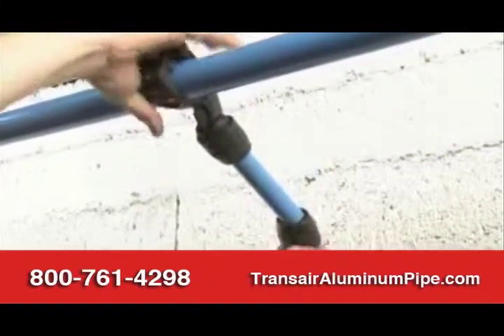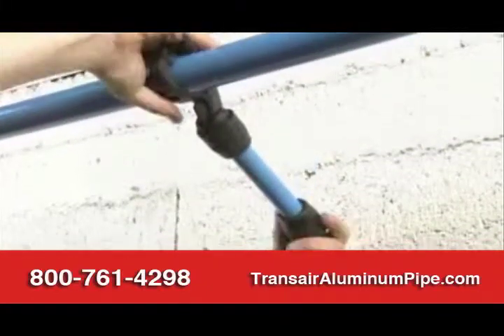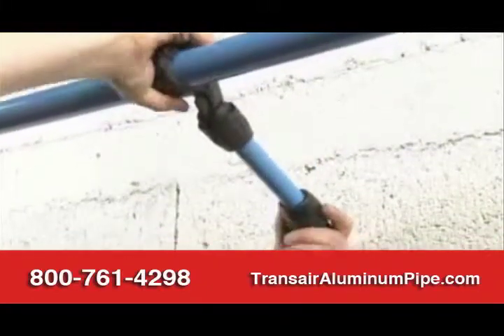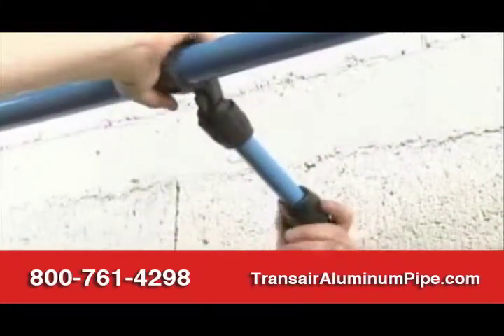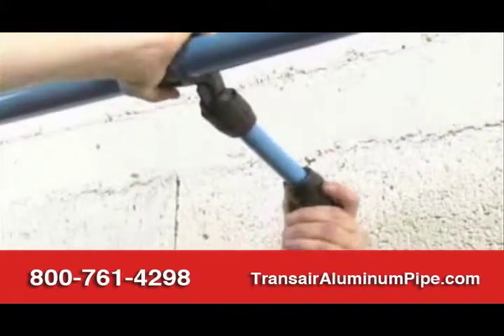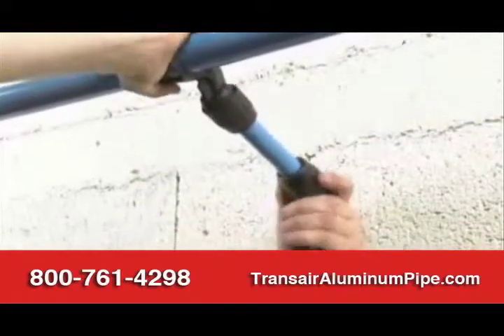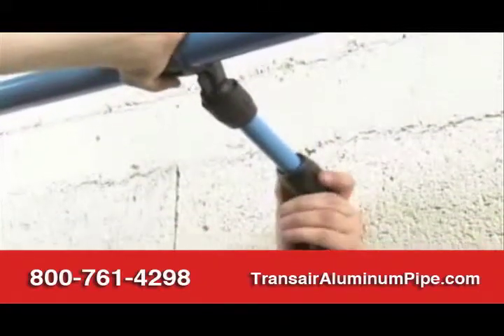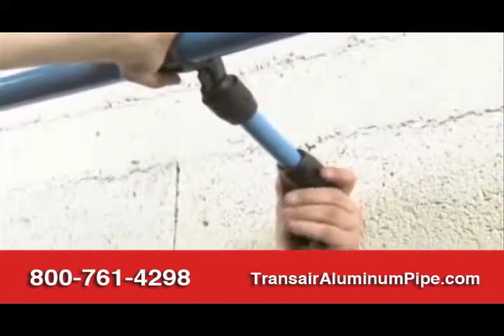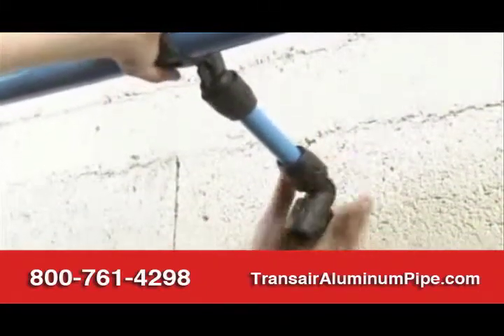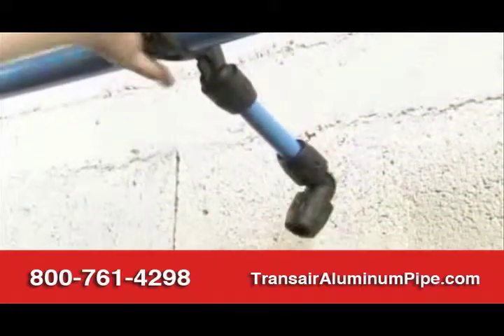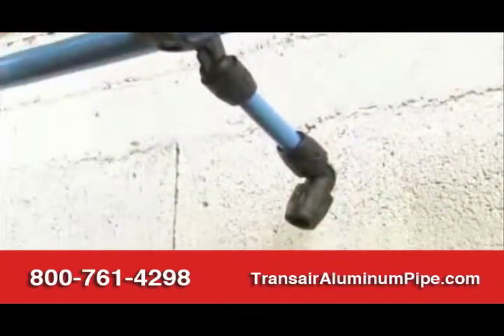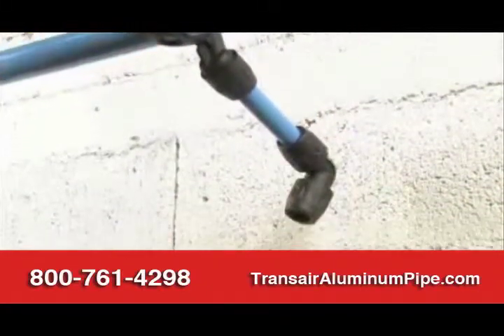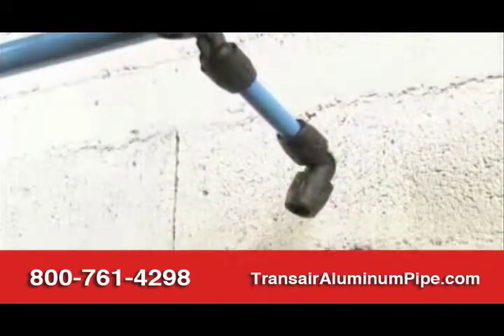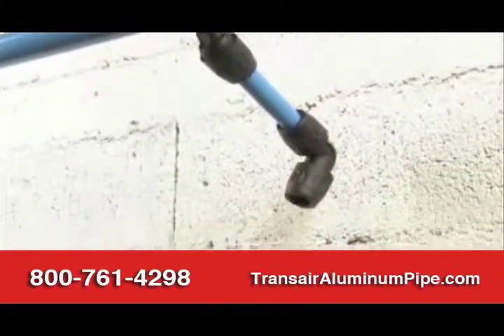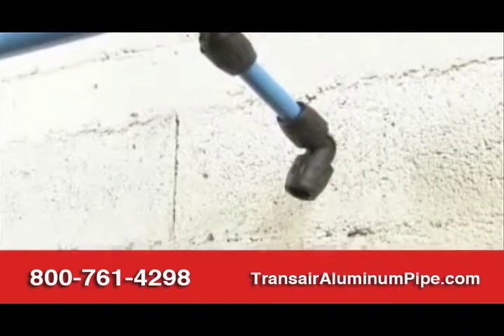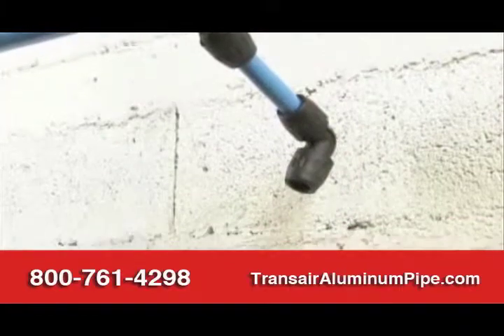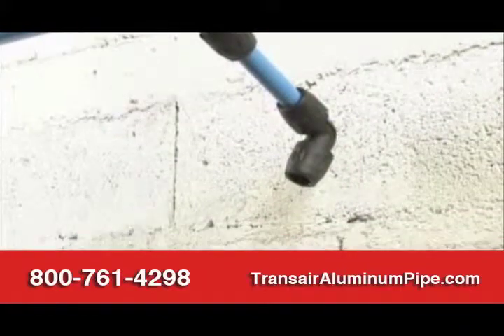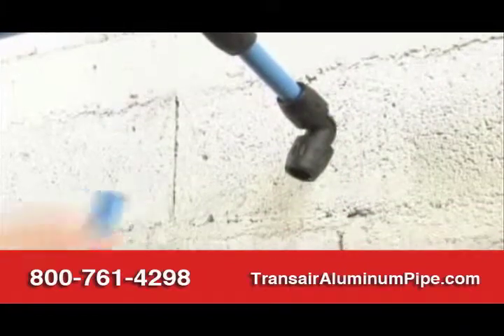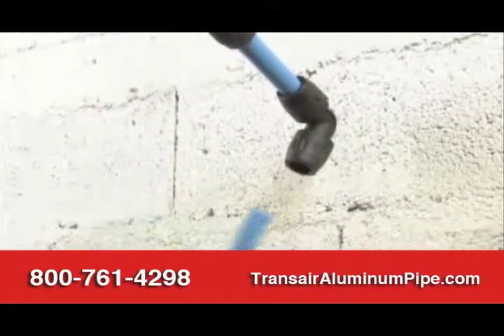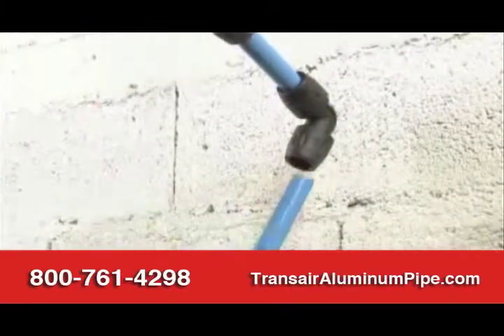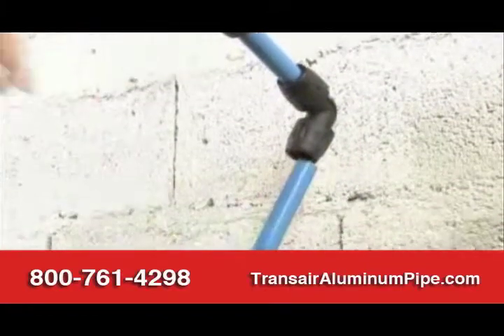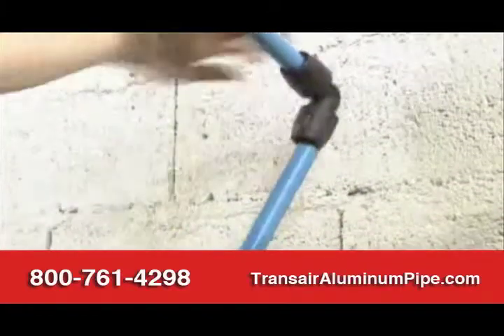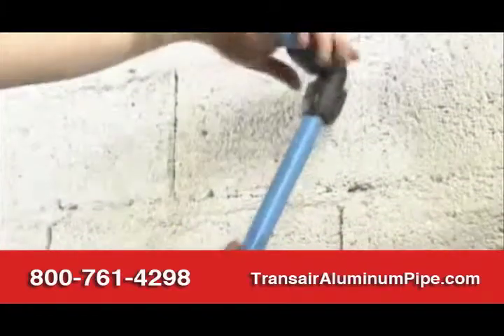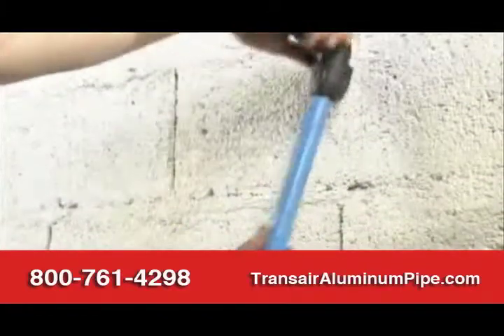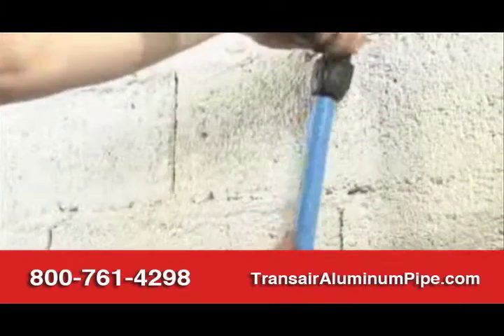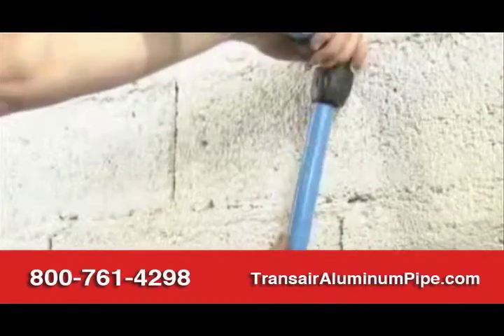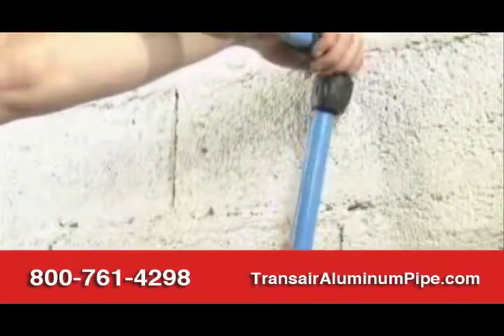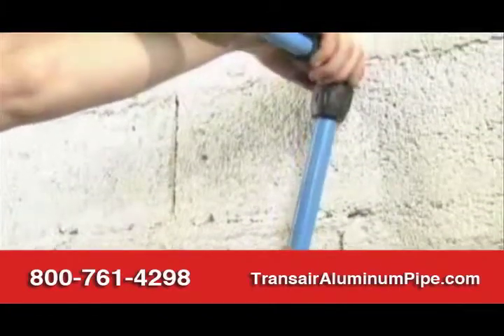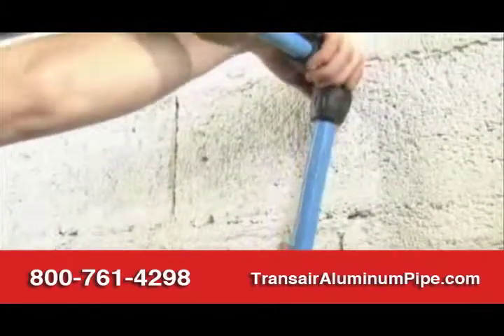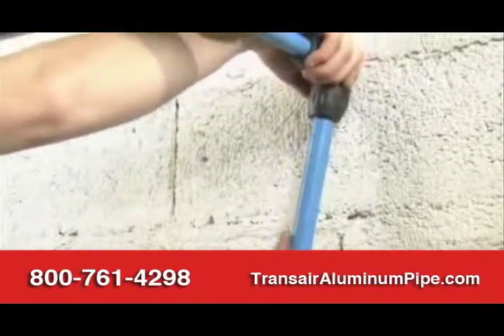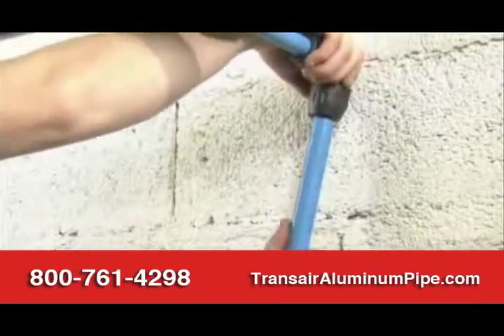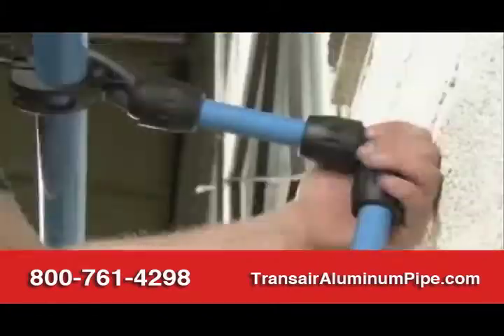There is a choice of TransAir brackets to suit each application. These facilitate the addition of rigid drops to the point of use.